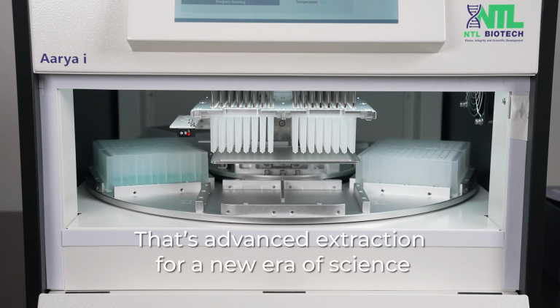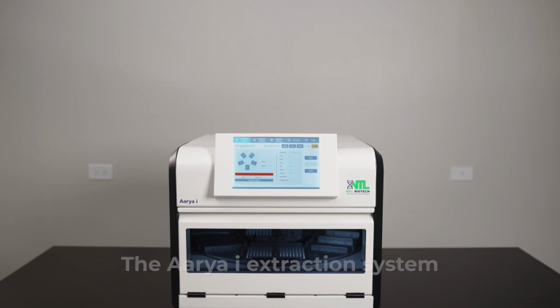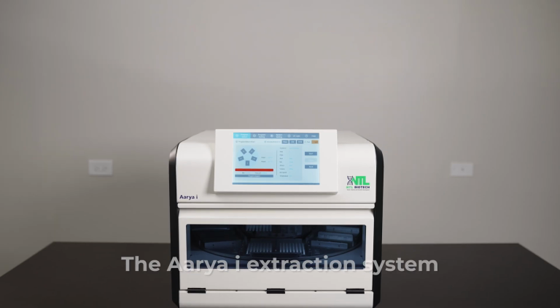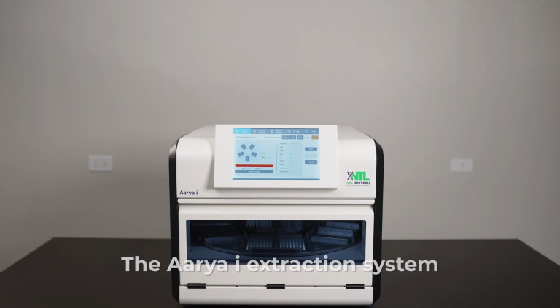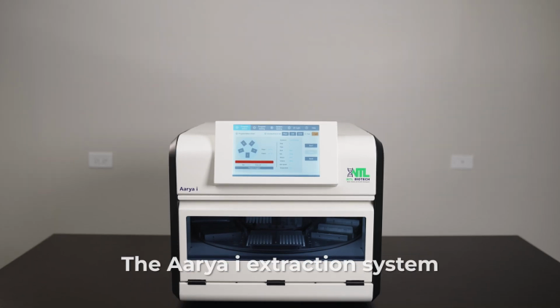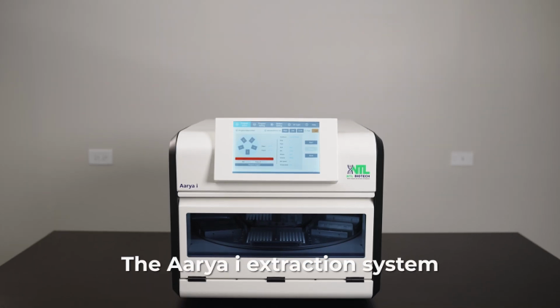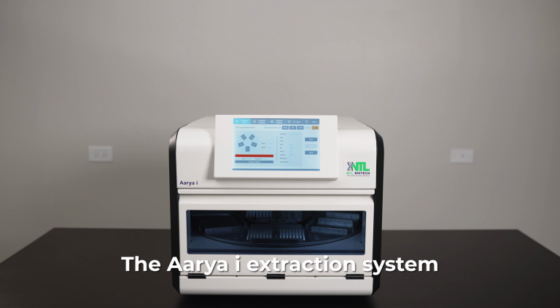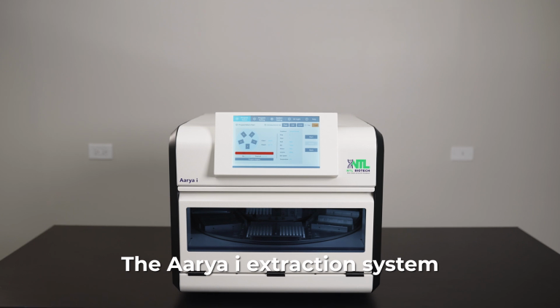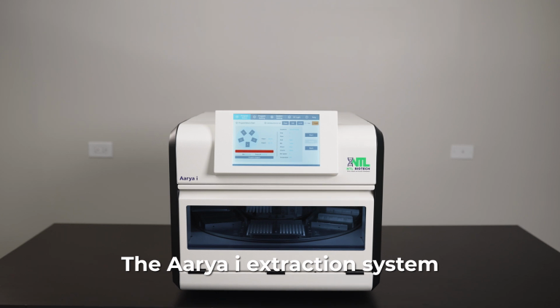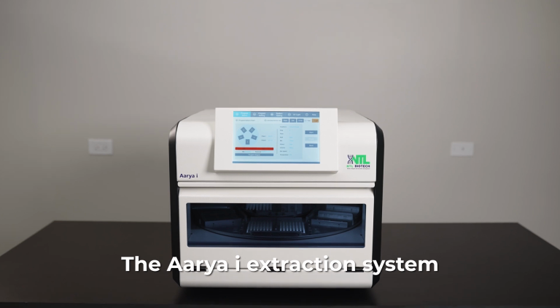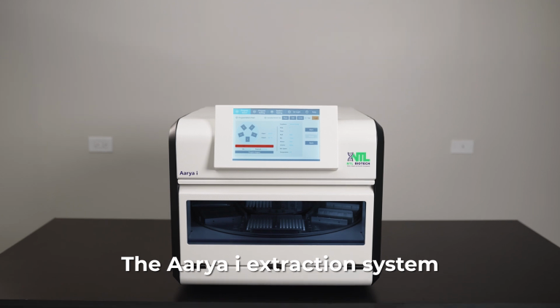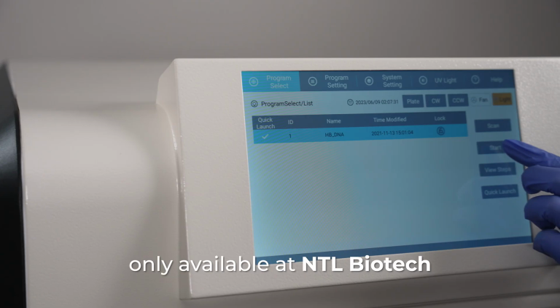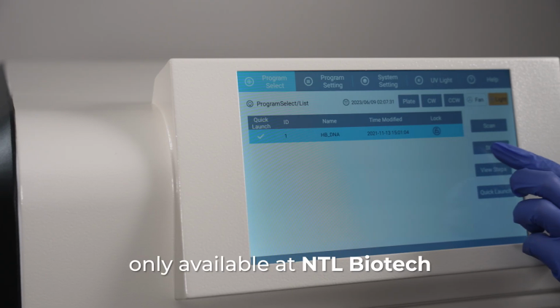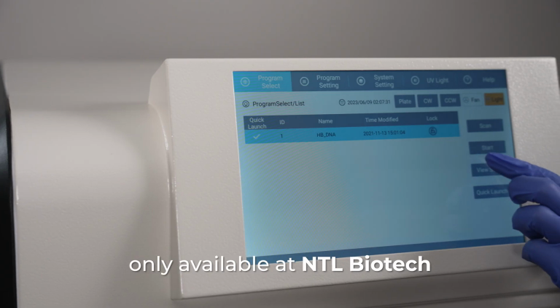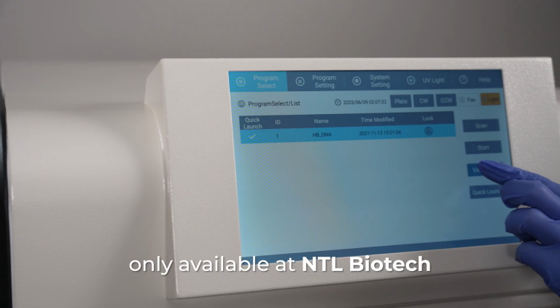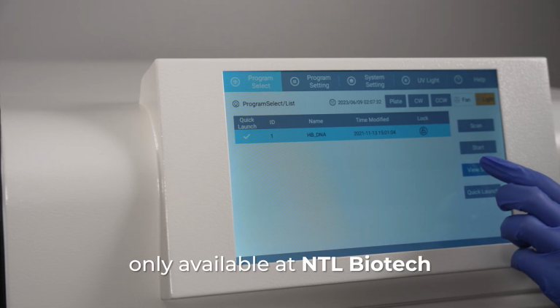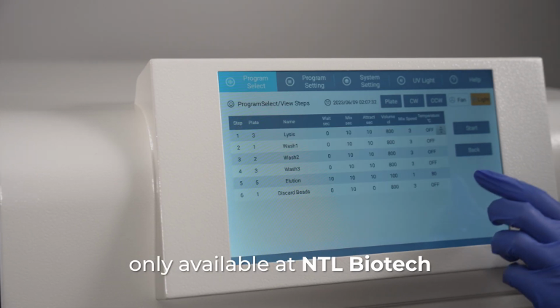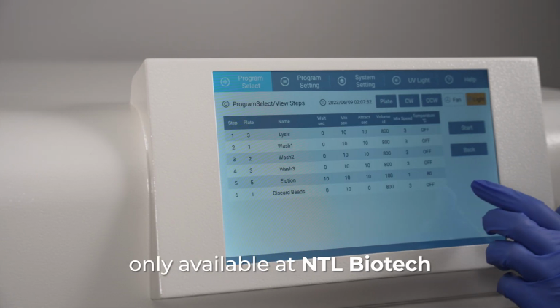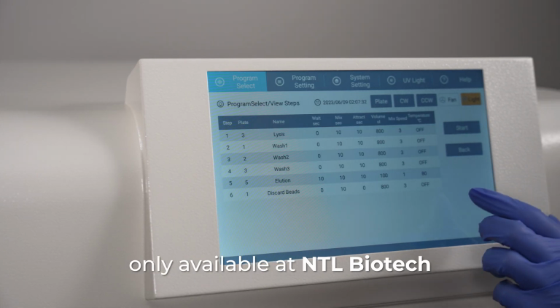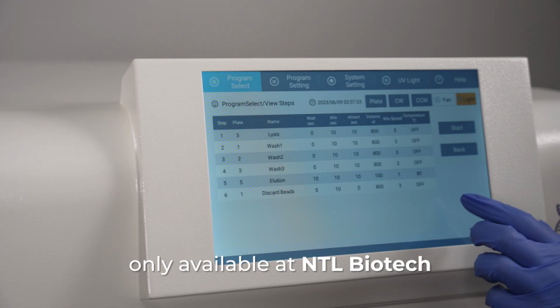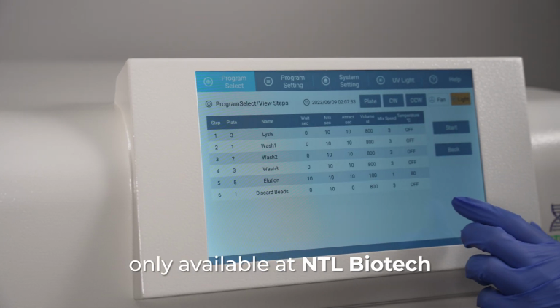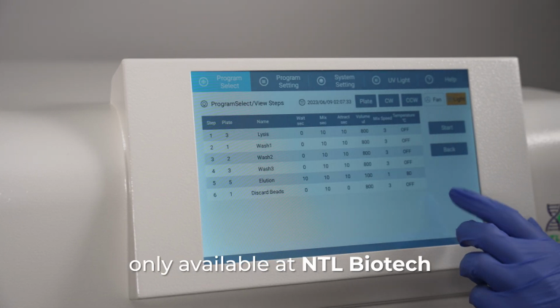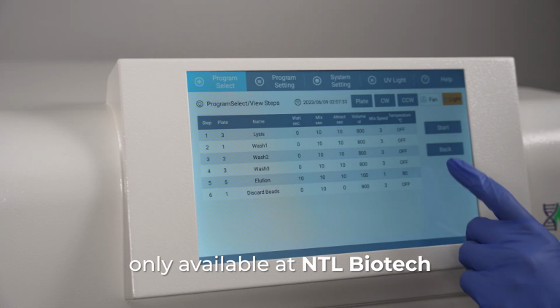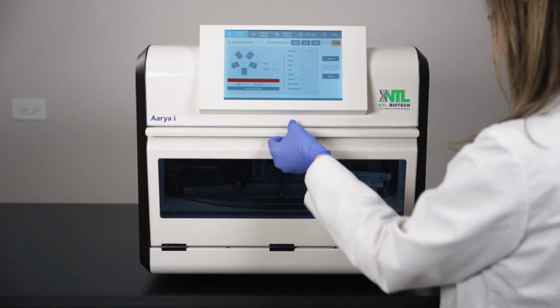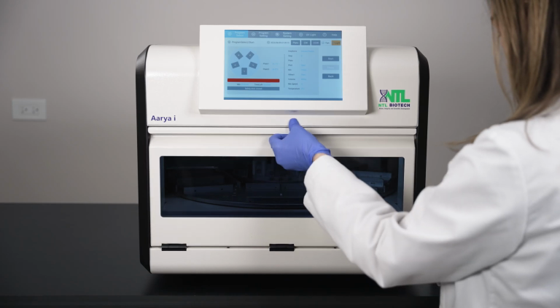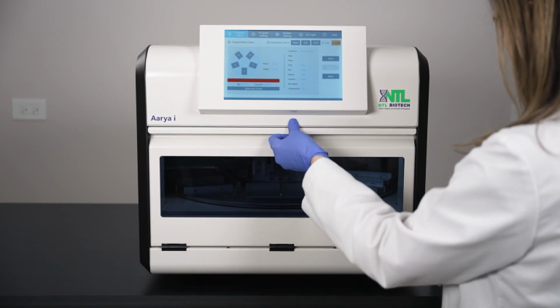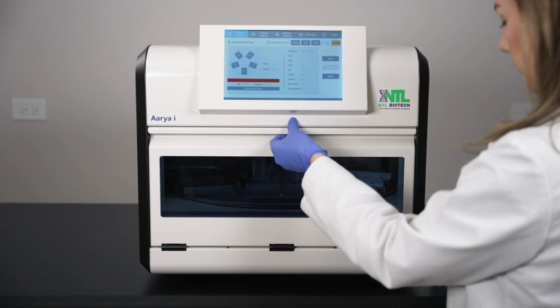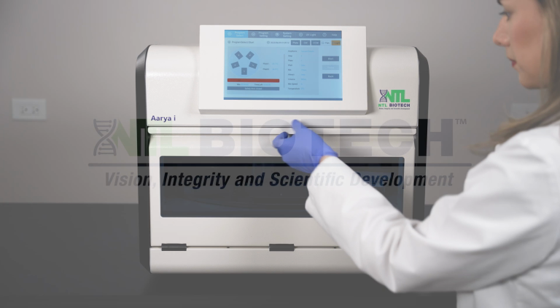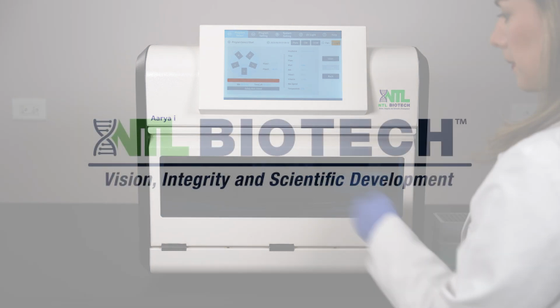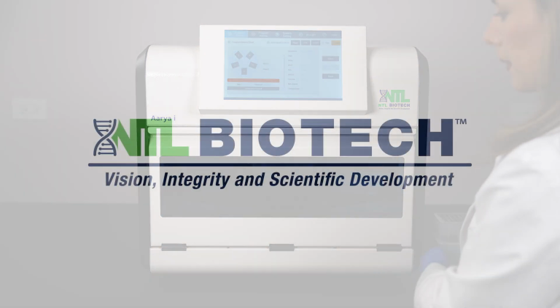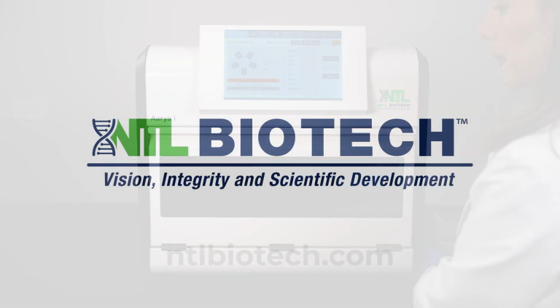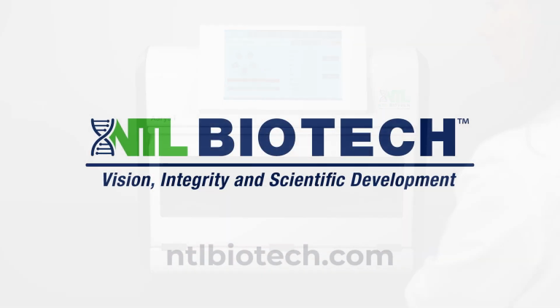The ARIA Eye Extraction System. Only available at NTL Biotech. NTLBiotech.com.